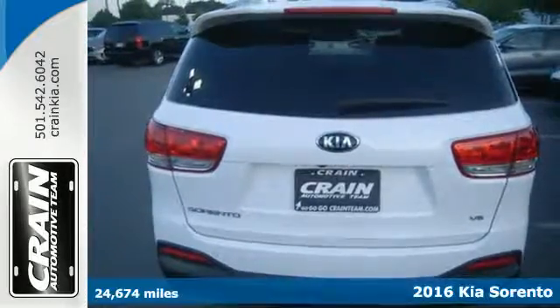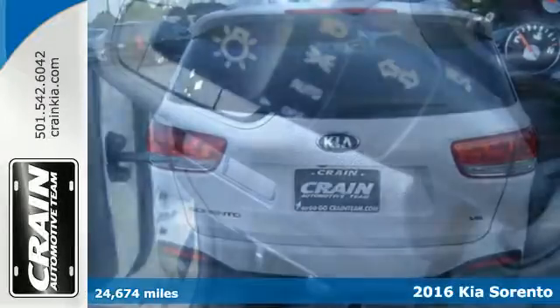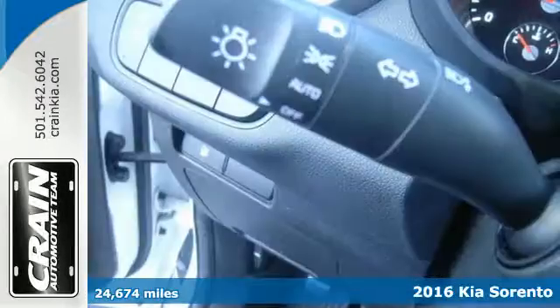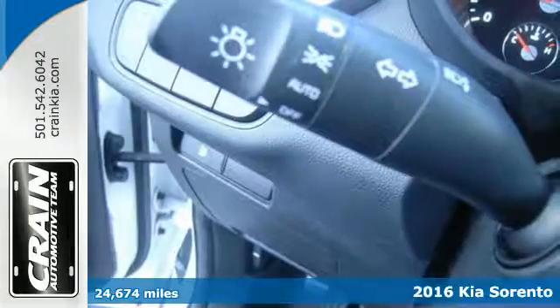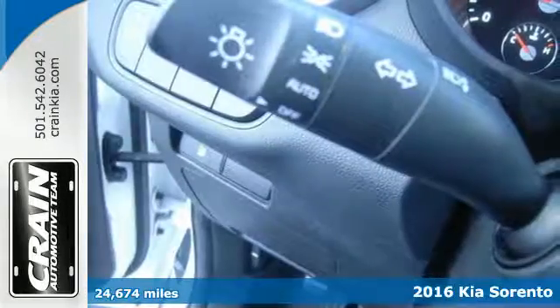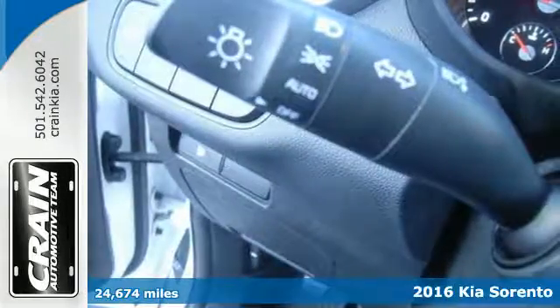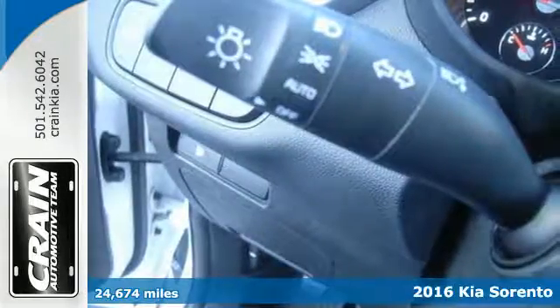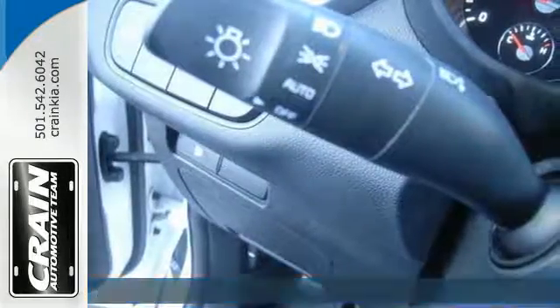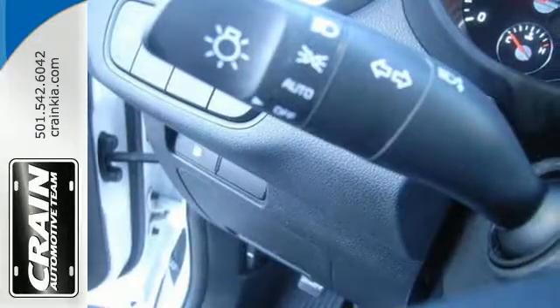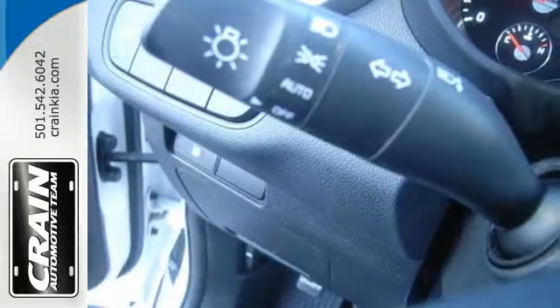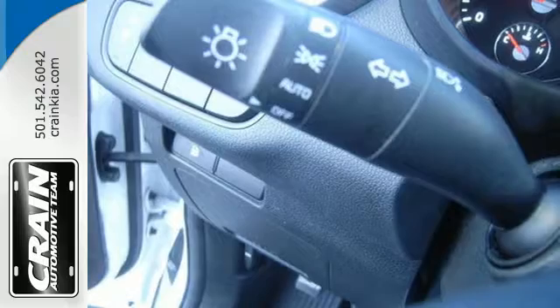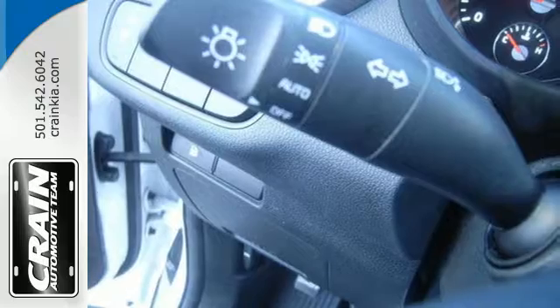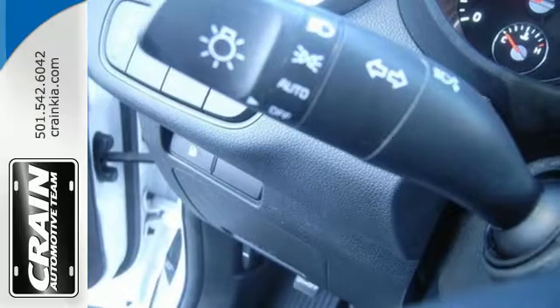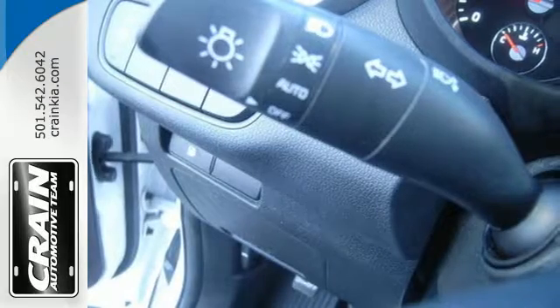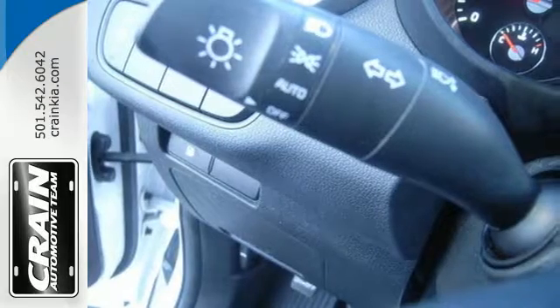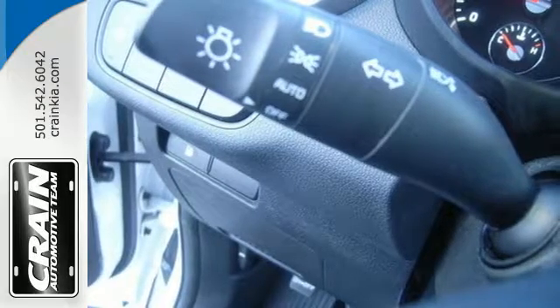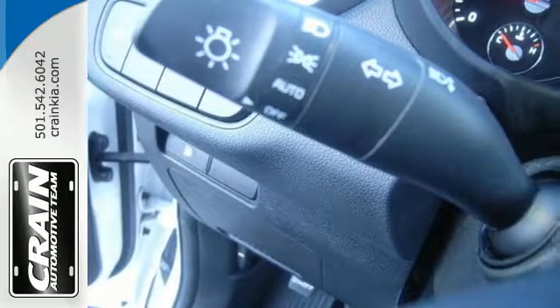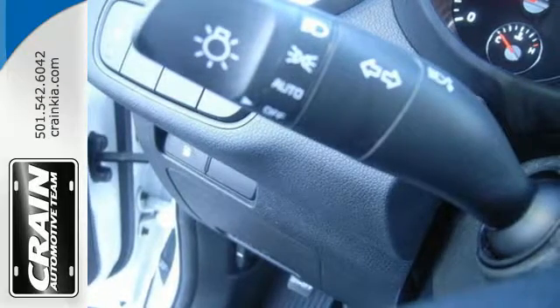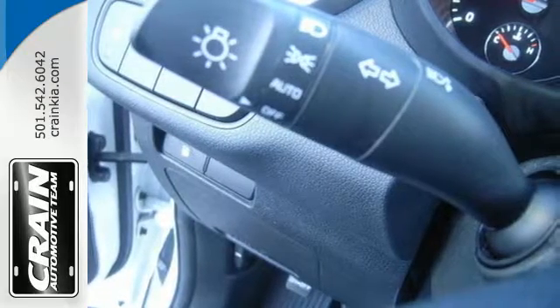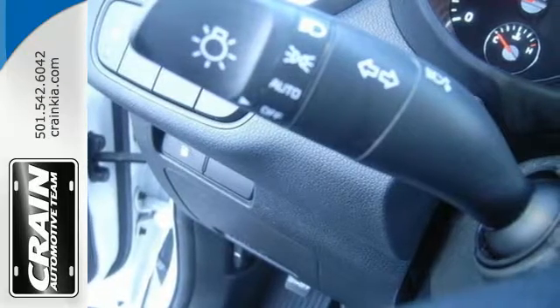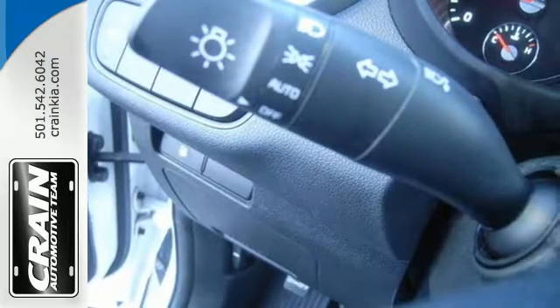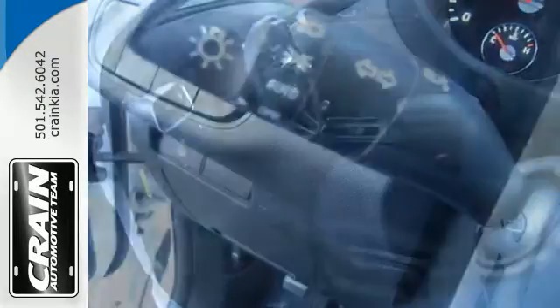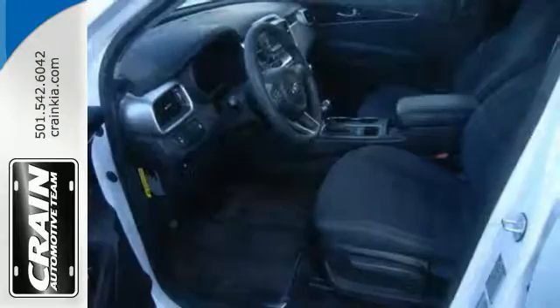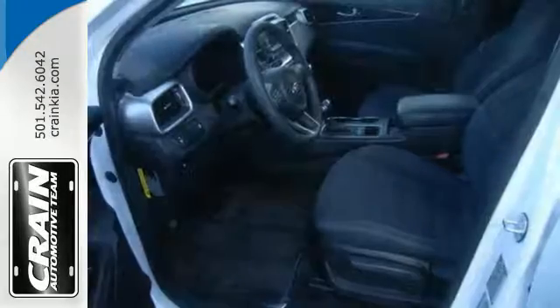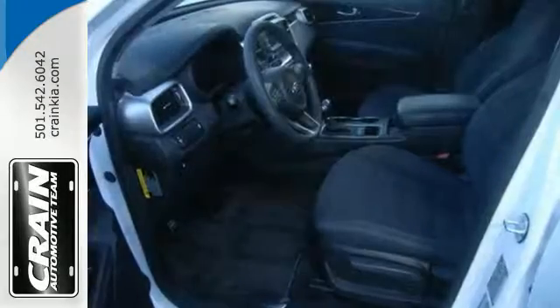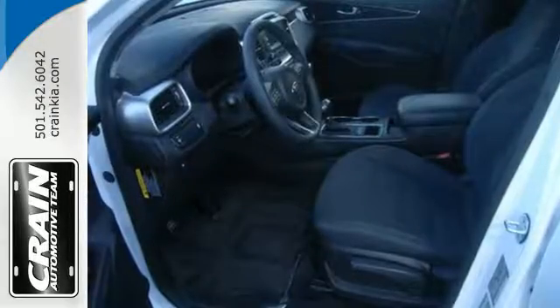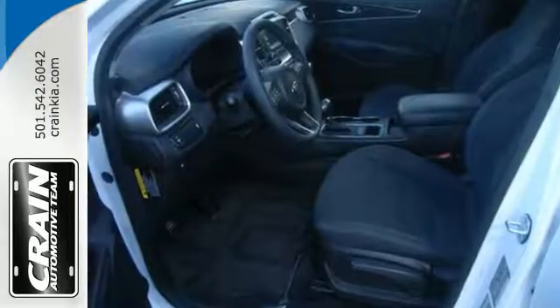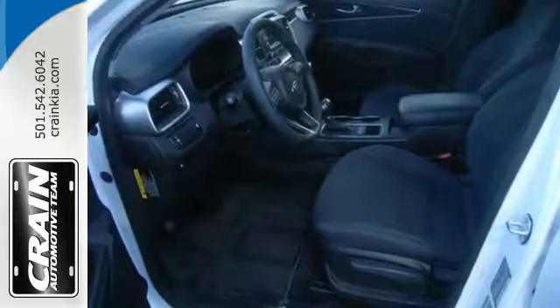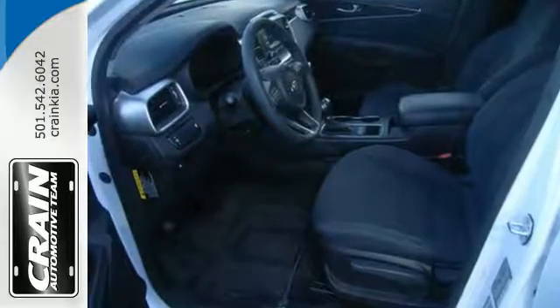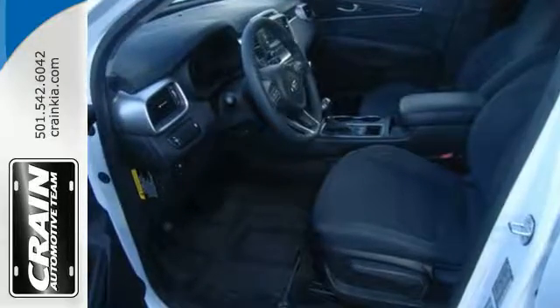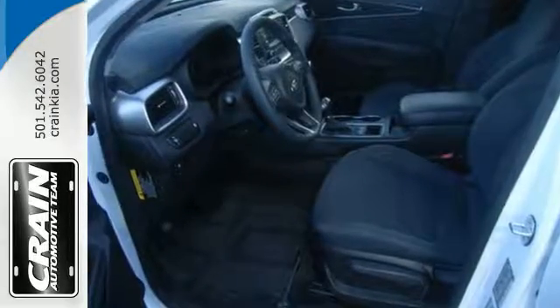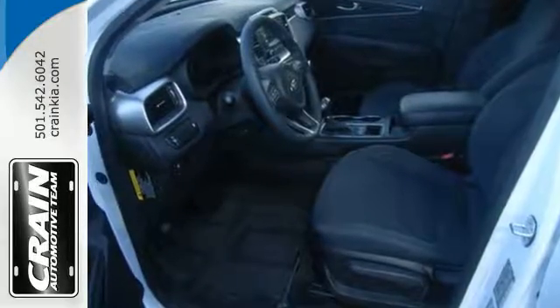Its driver-focused mentality rings true with the multi-function steering wheel, Bluetooth wireless technology, and driver mode select.